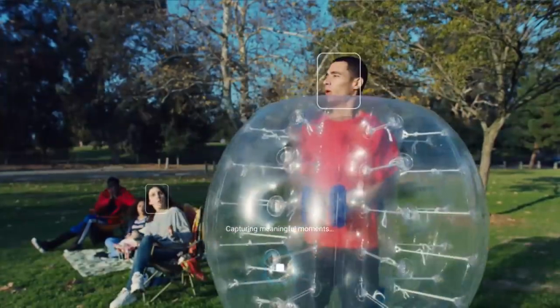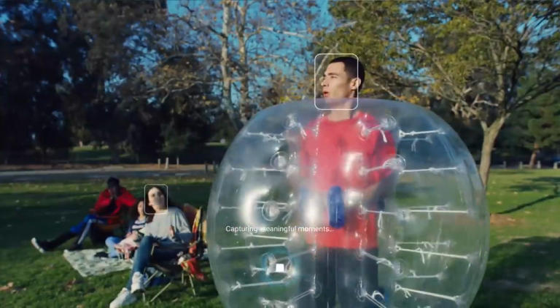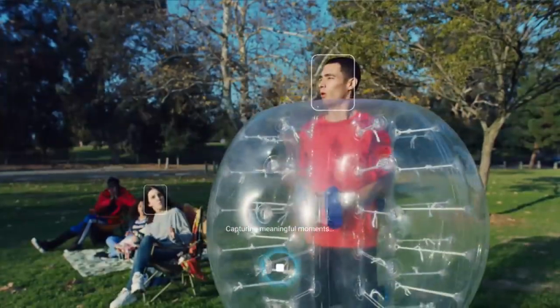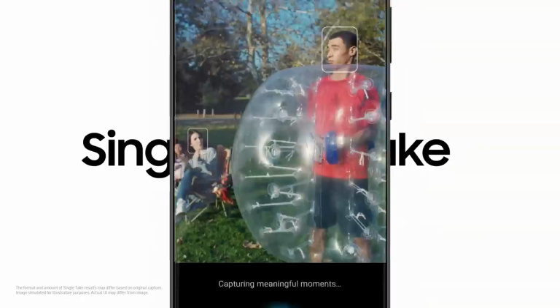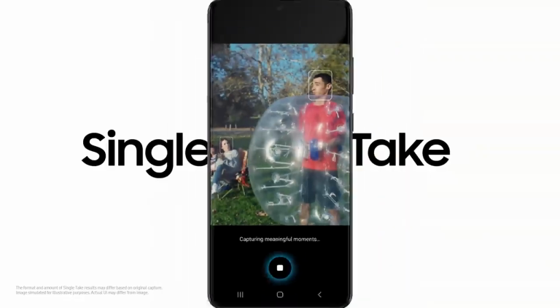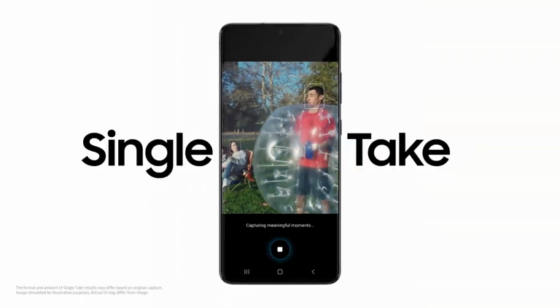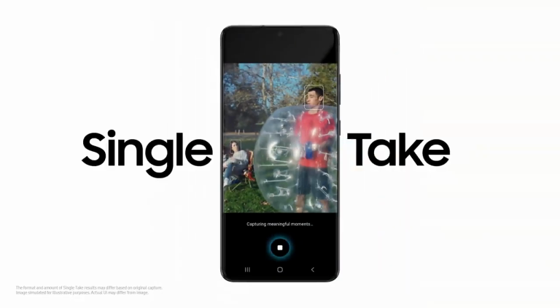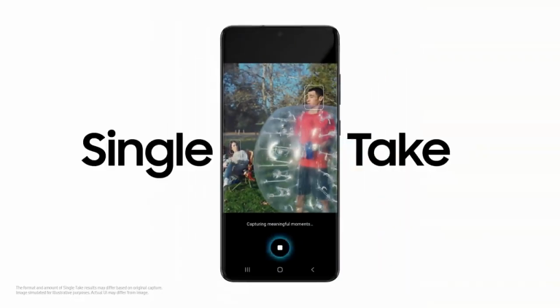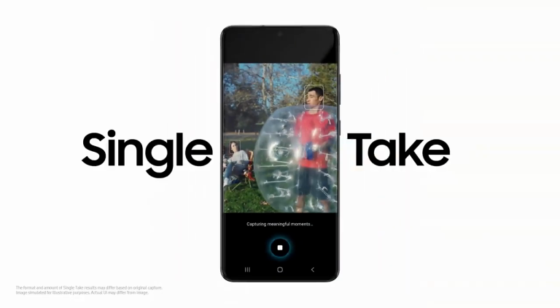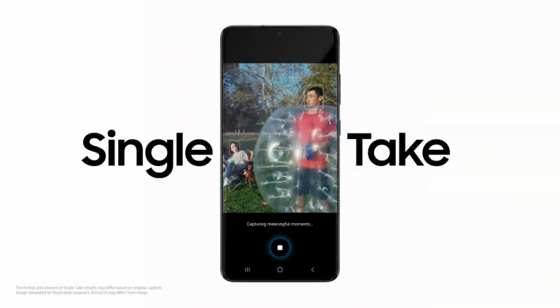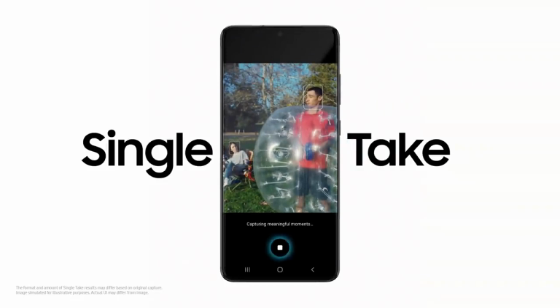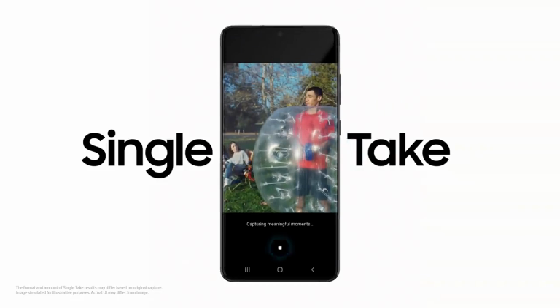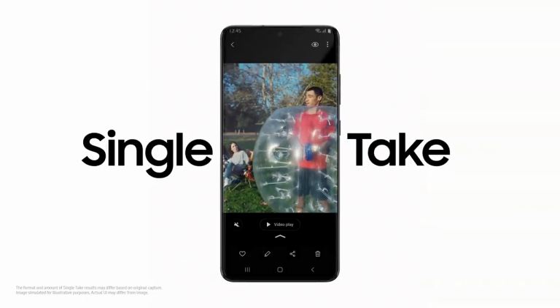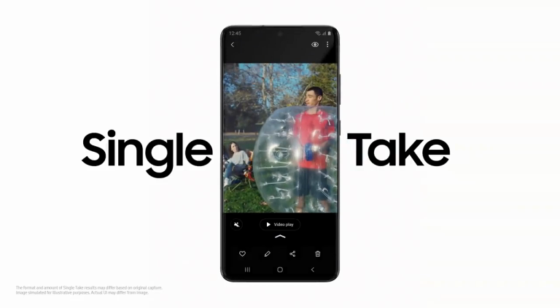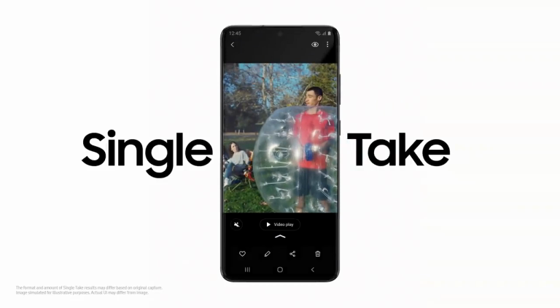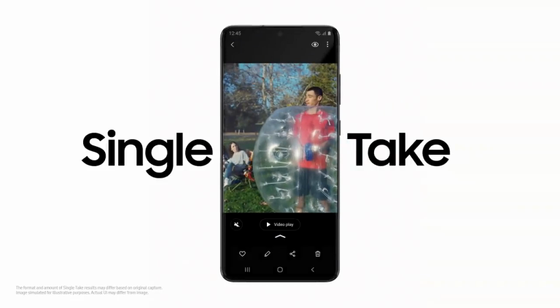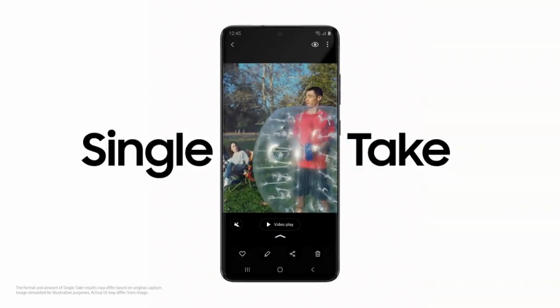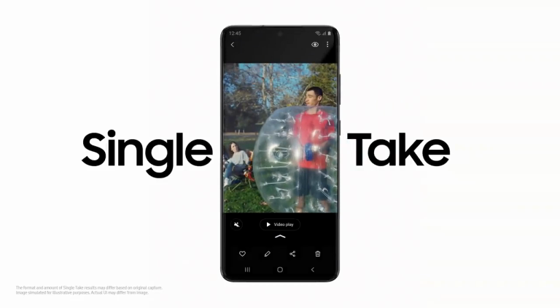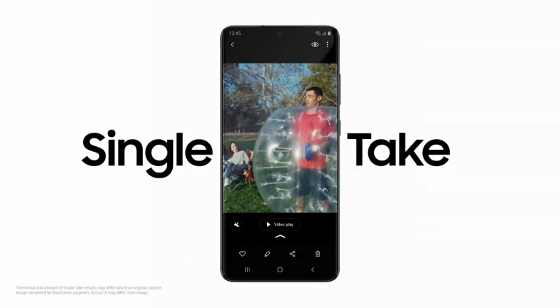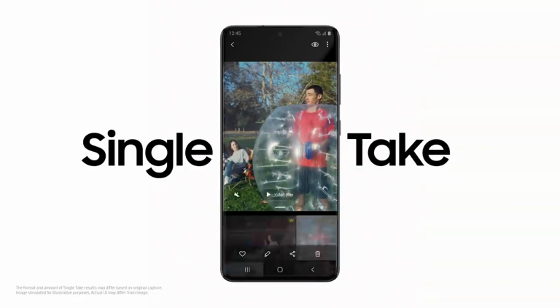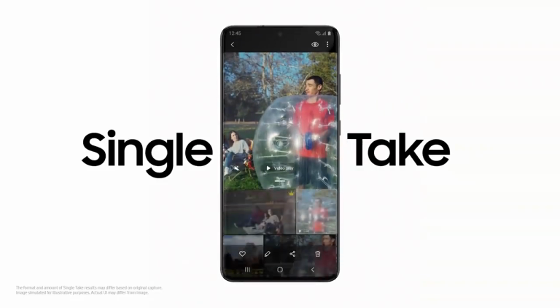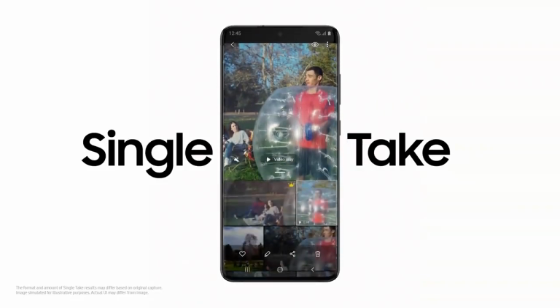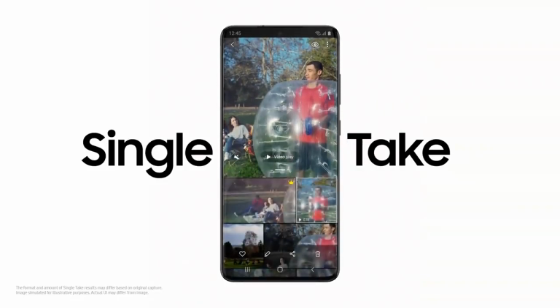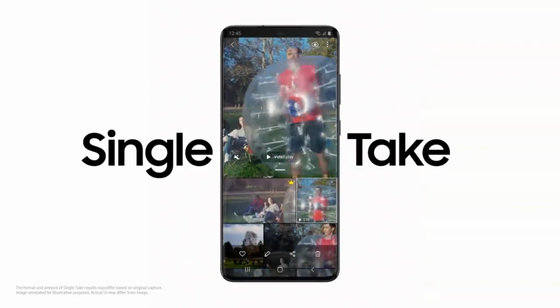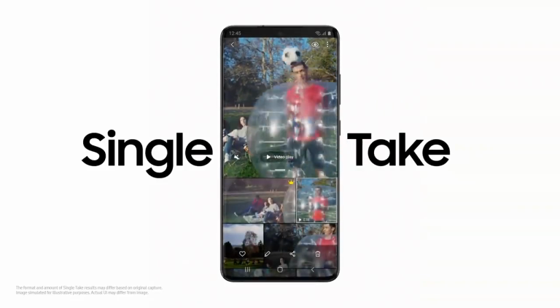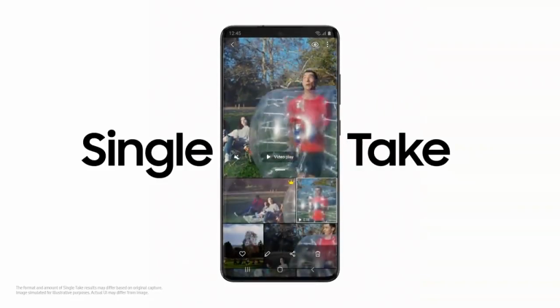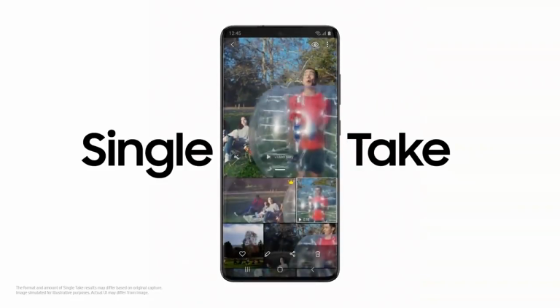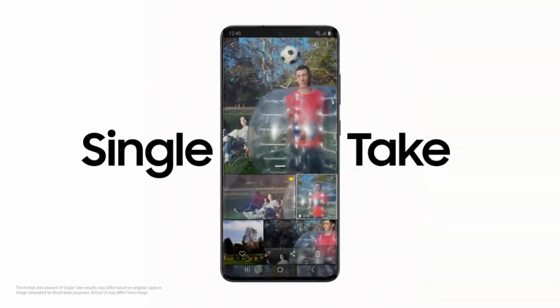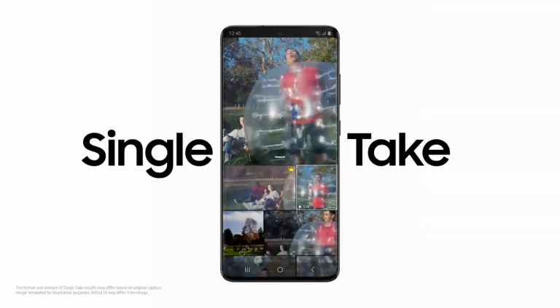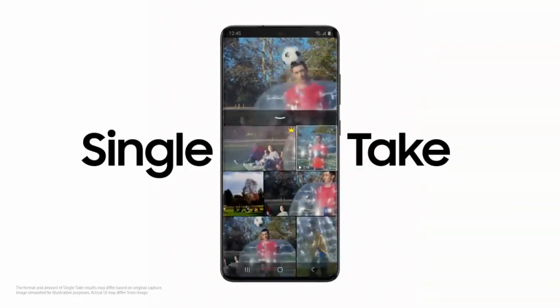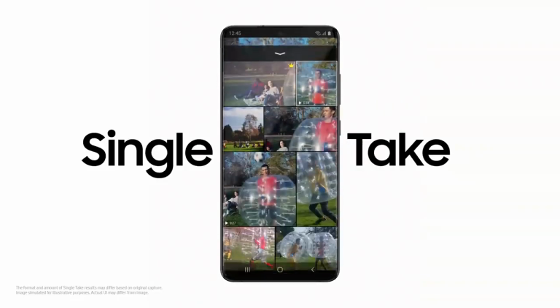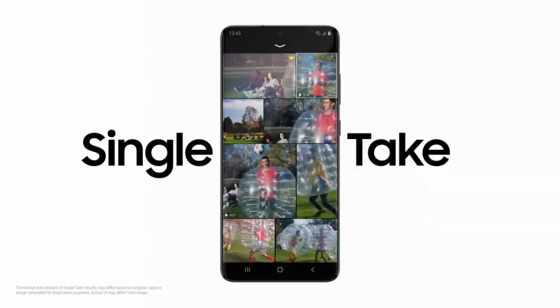So you don't miss a moment, Single Take's ridiculously clever AI captures multiple formats at once.